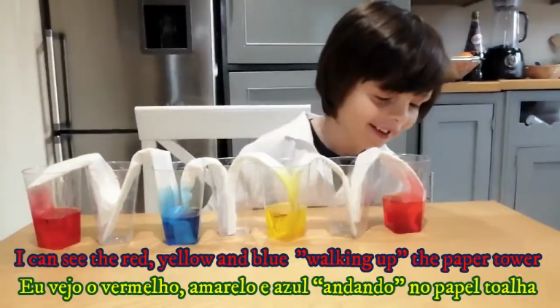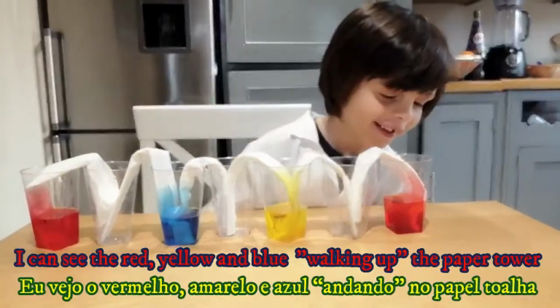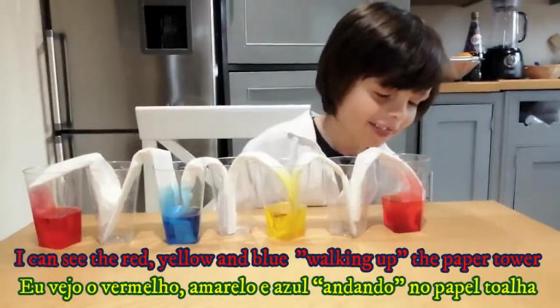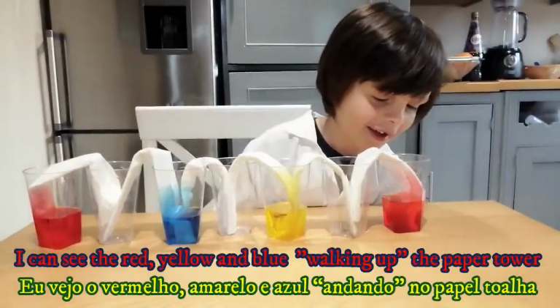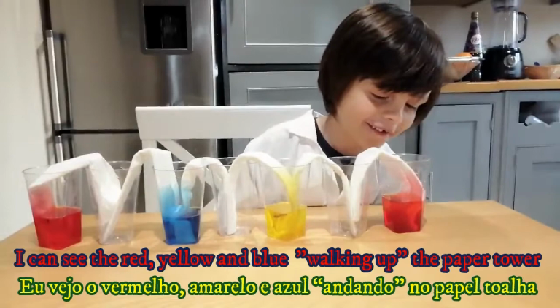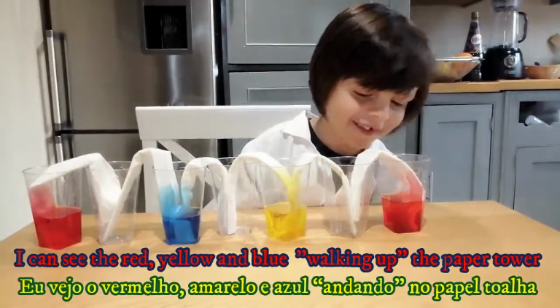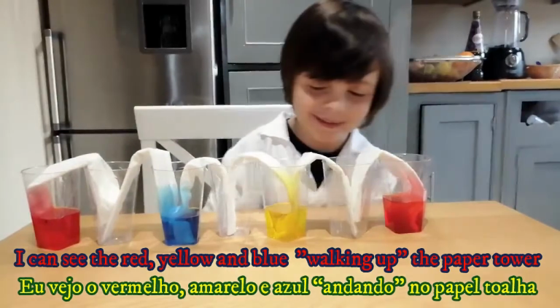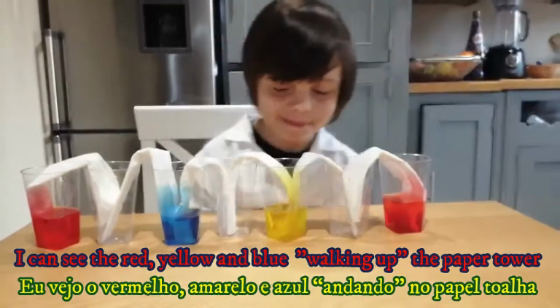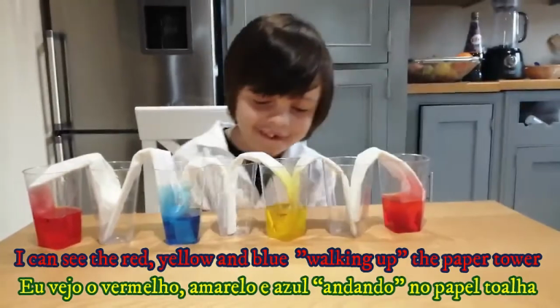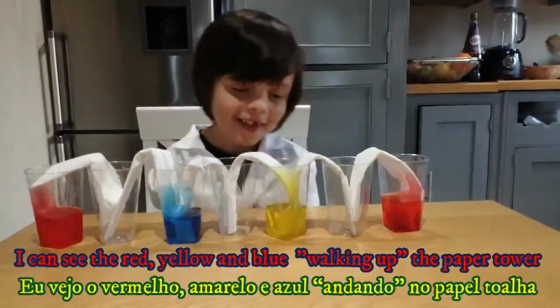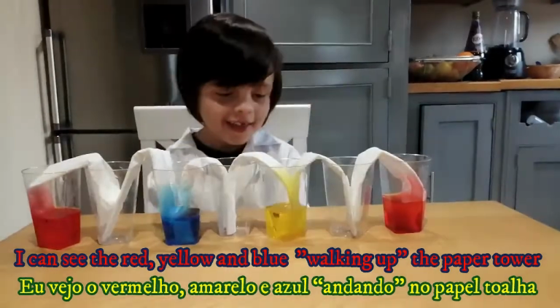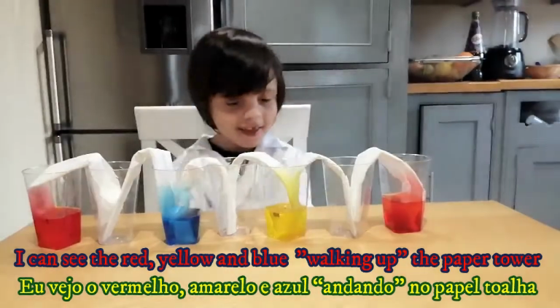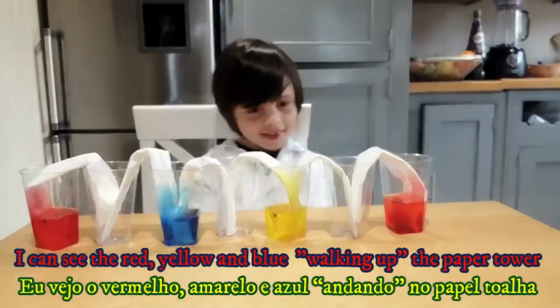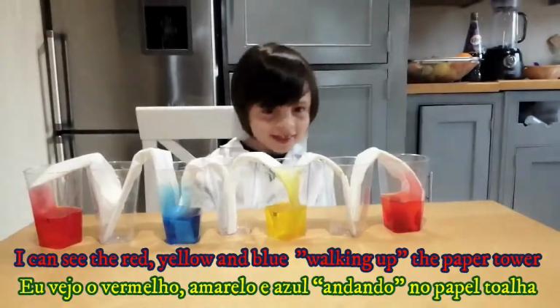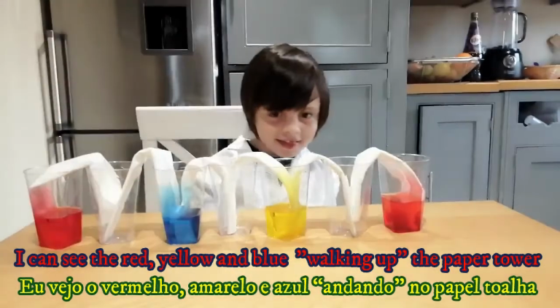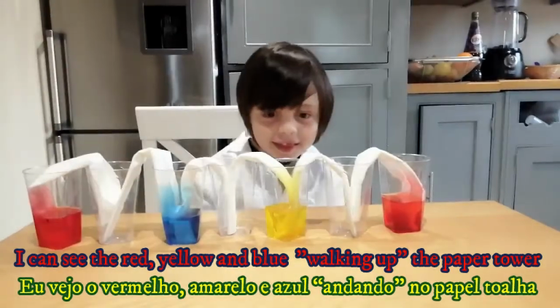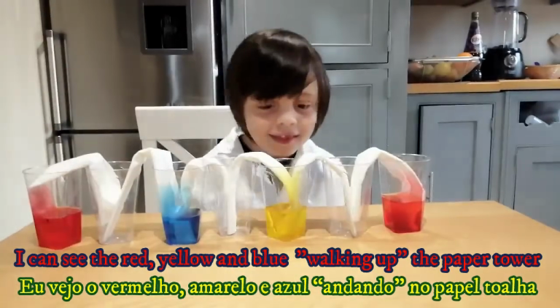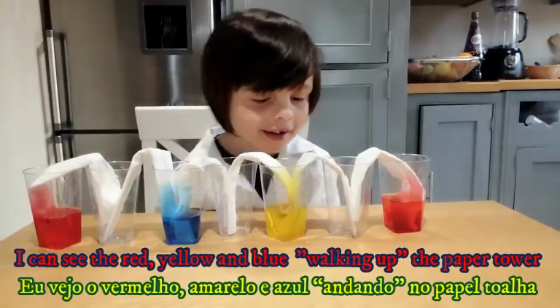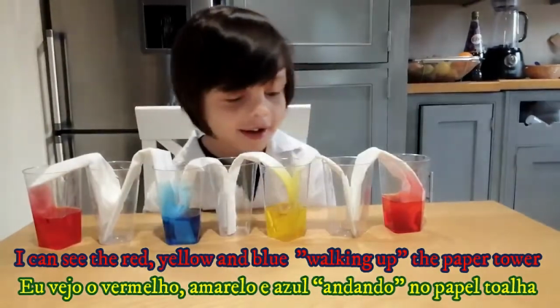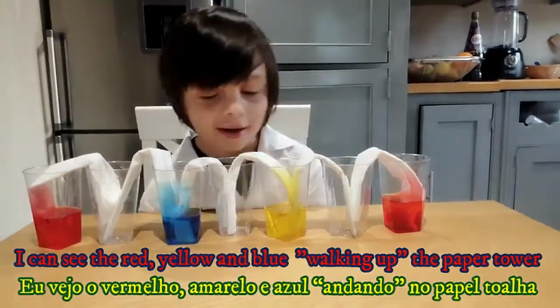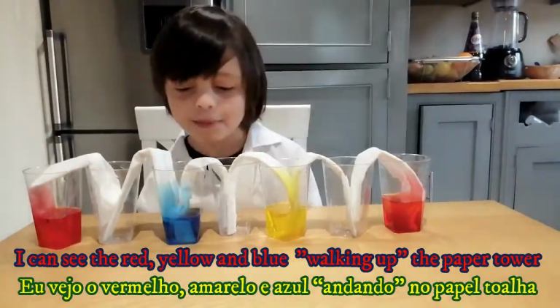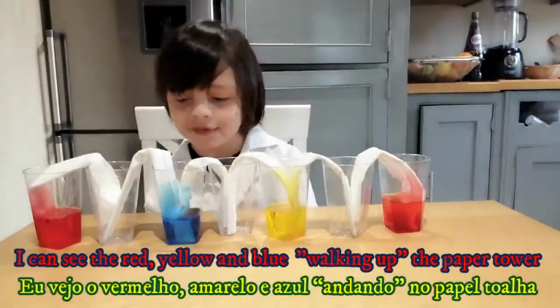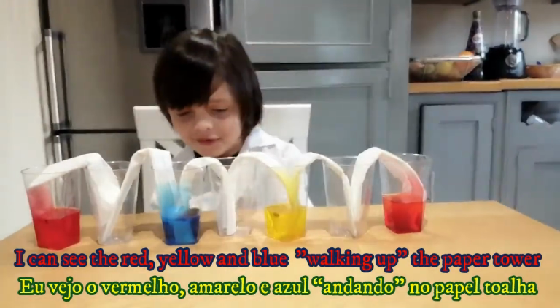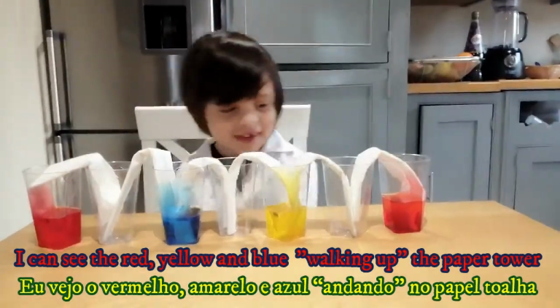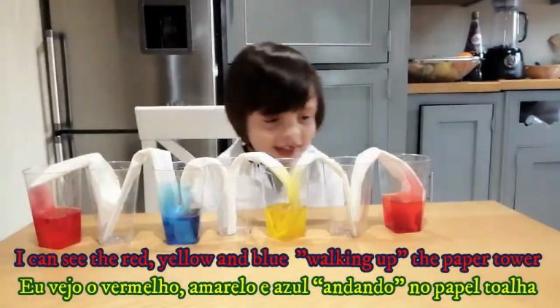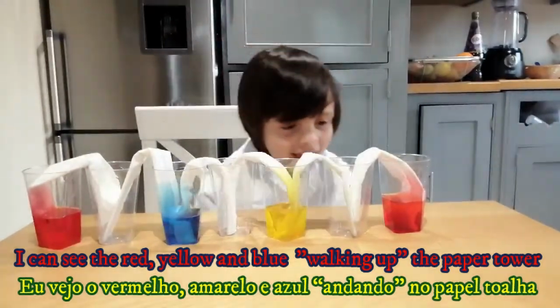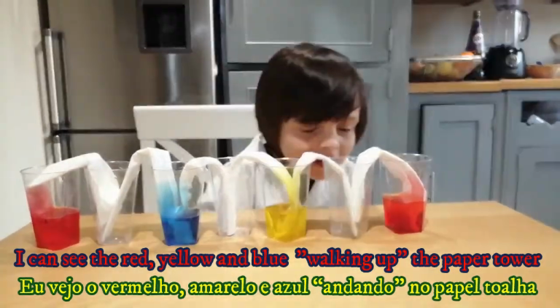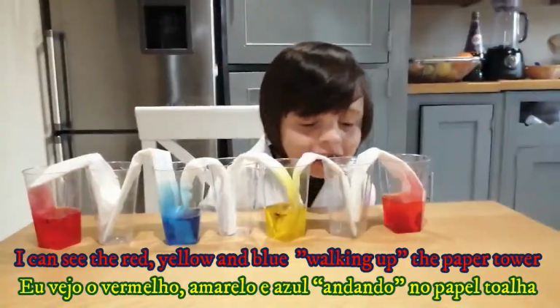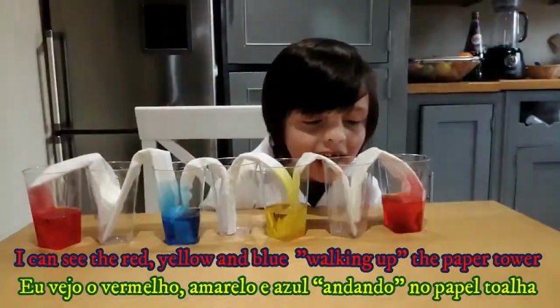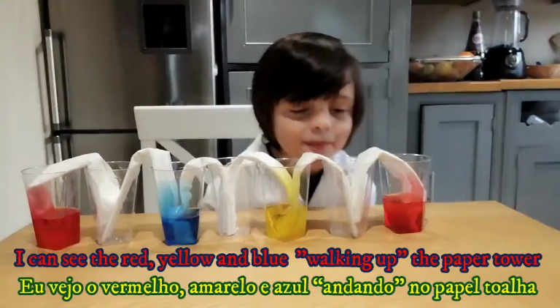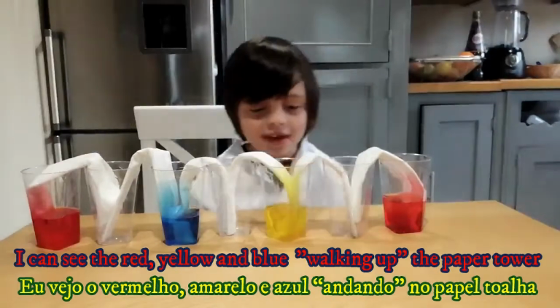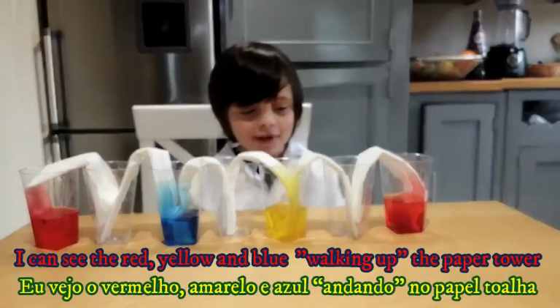I can see the red, yellow and blue. Open up the paper towels.